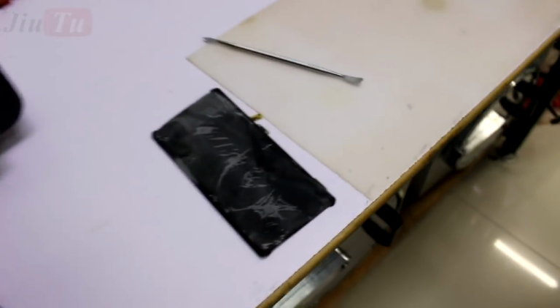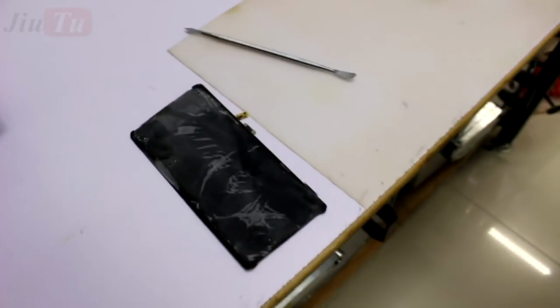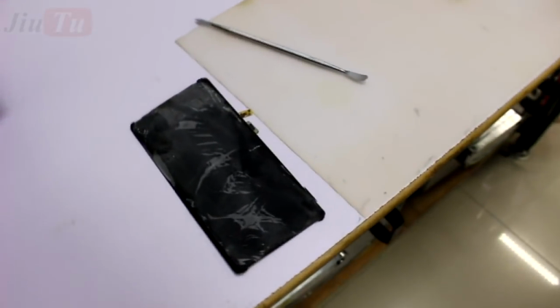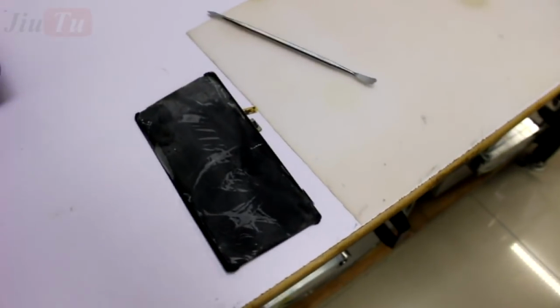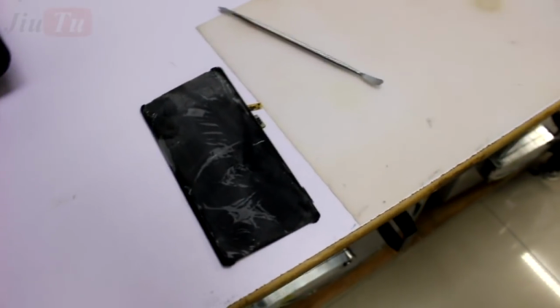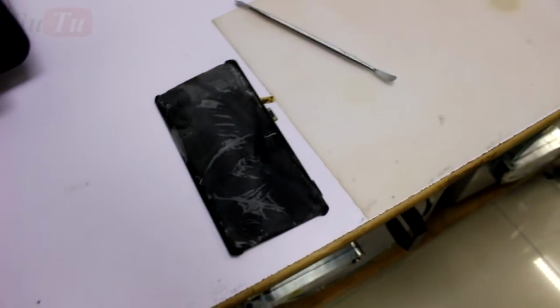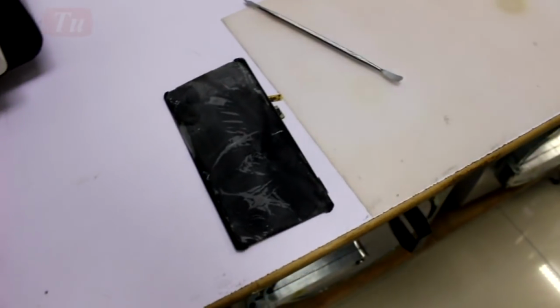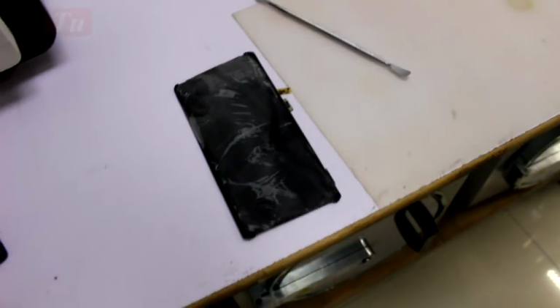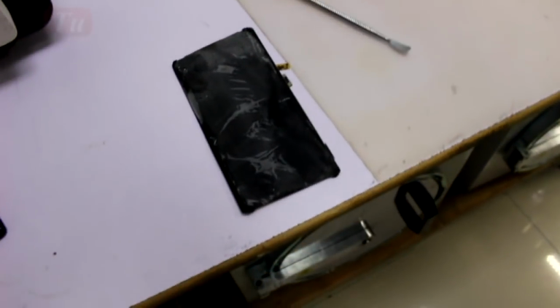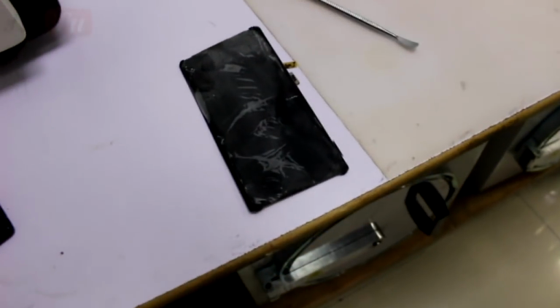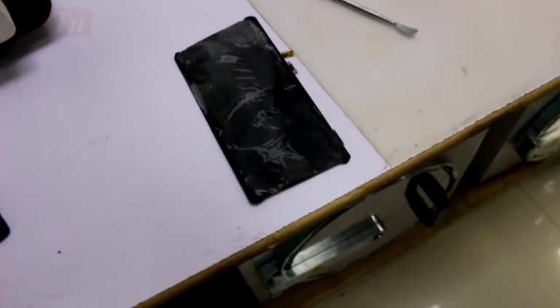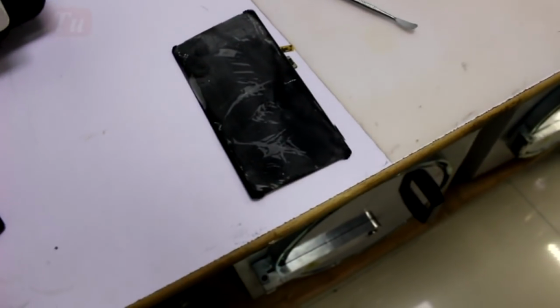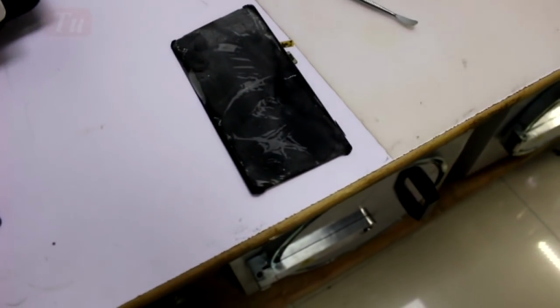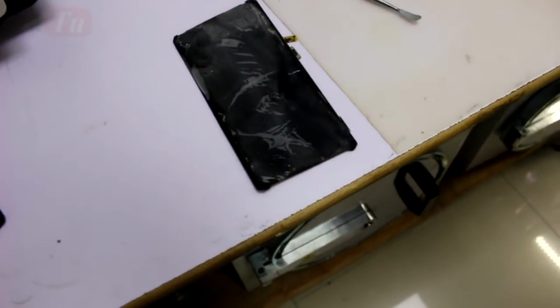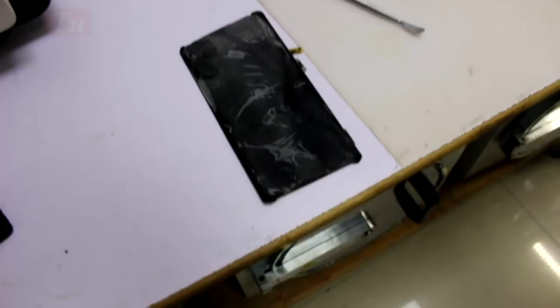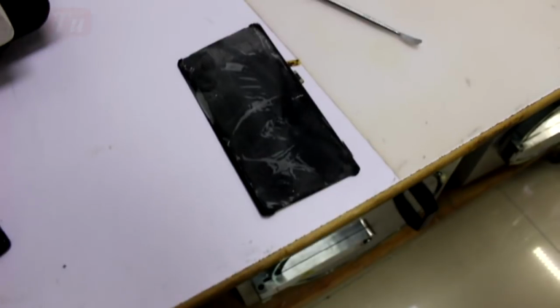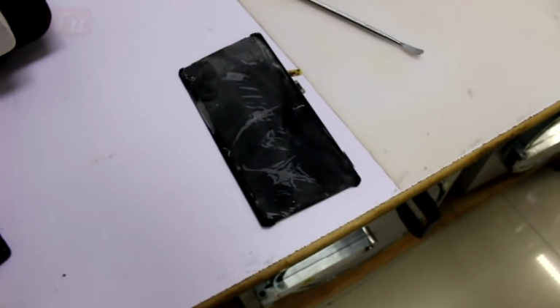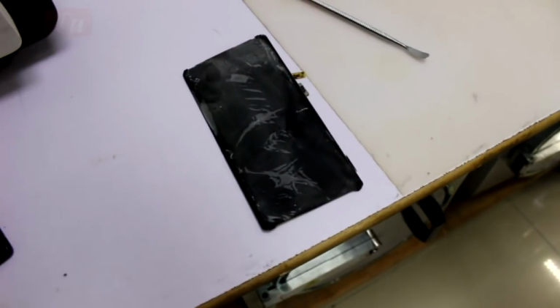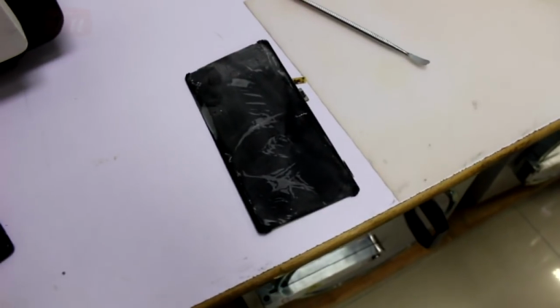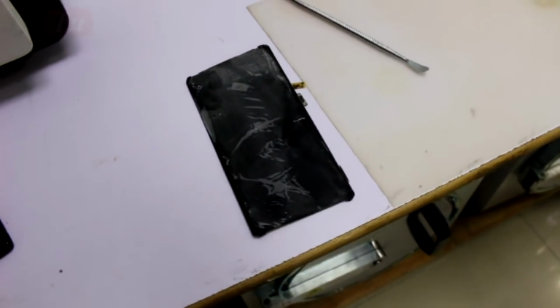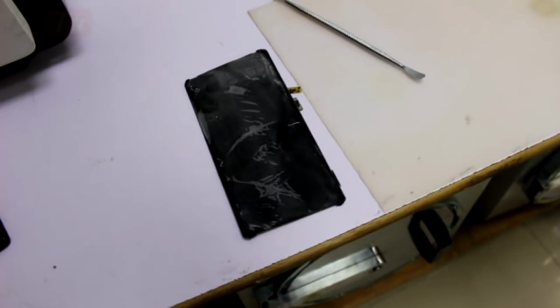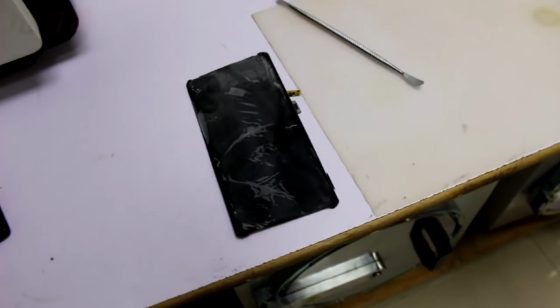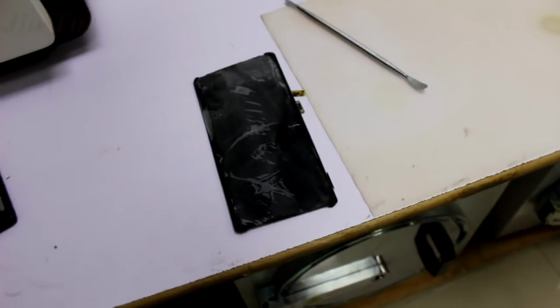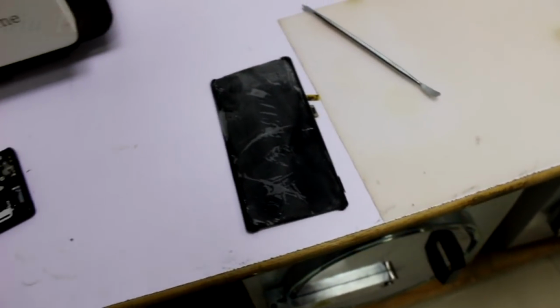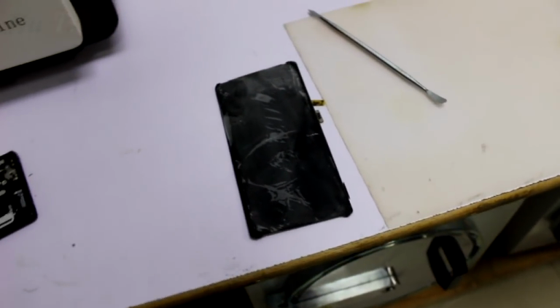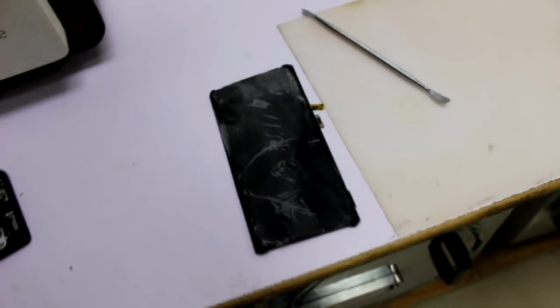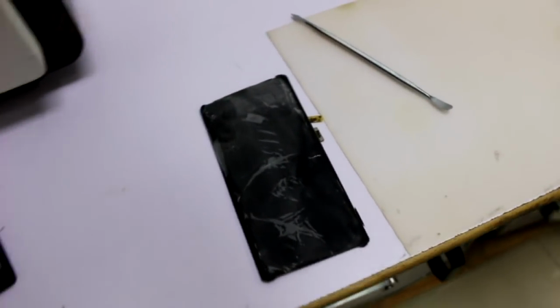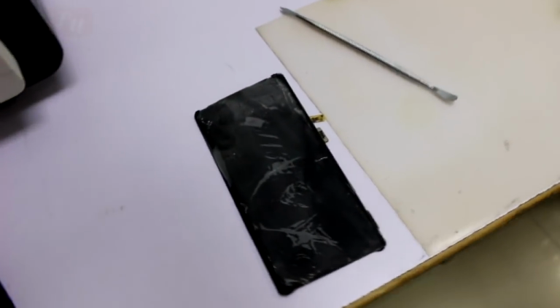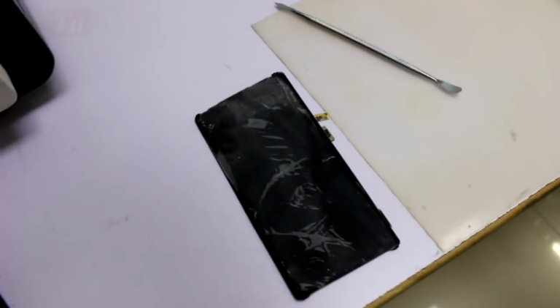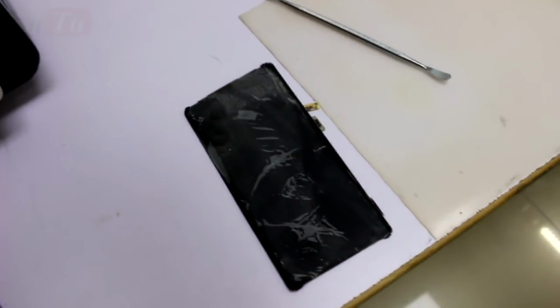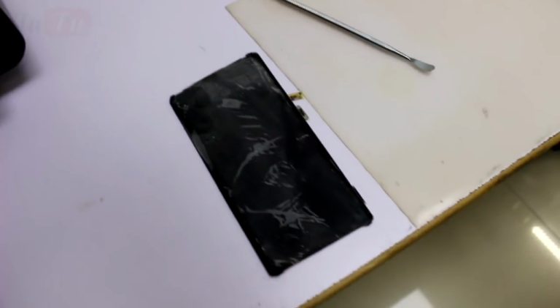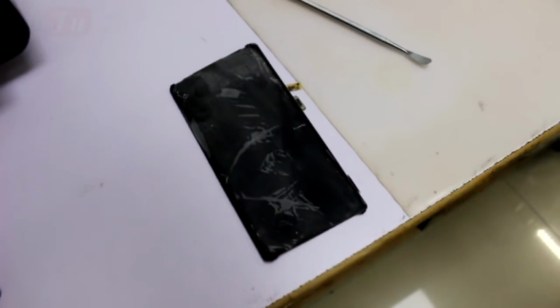We will wait for a while to let it return to normal temperature, and then do the cleaning.